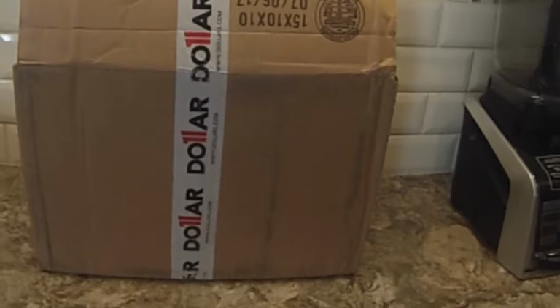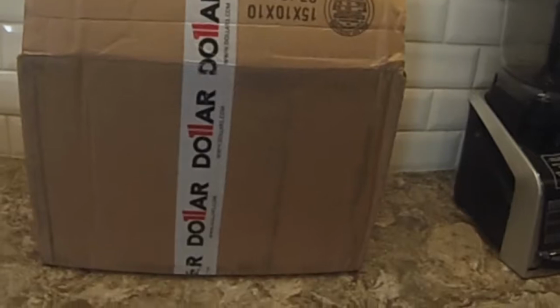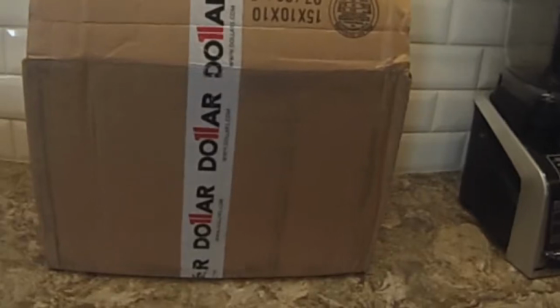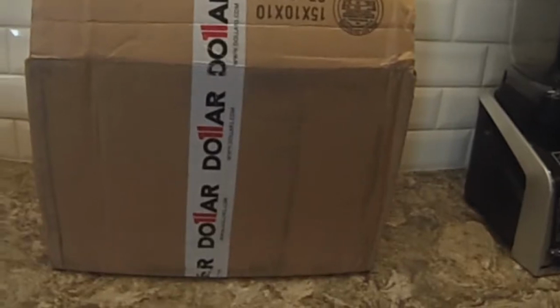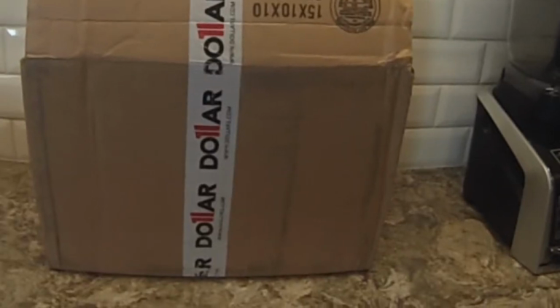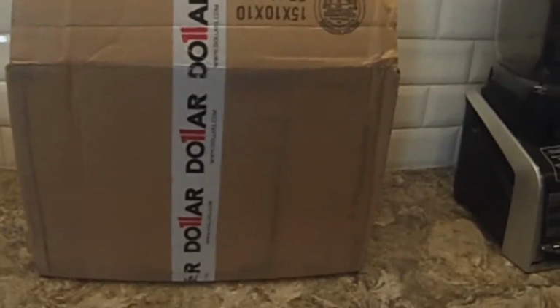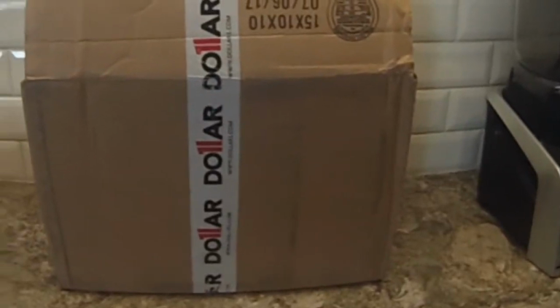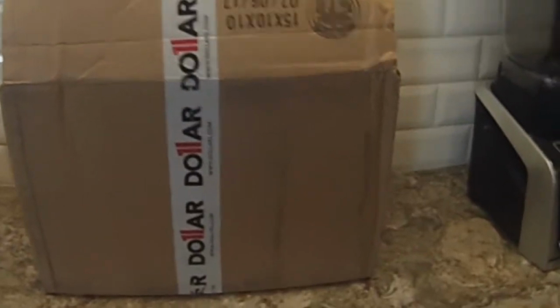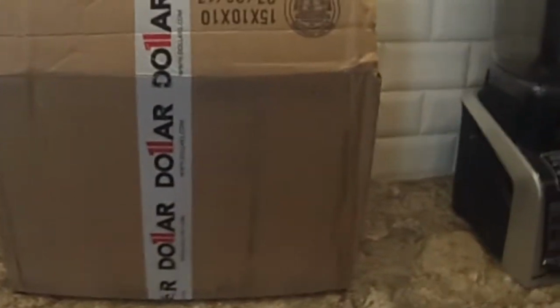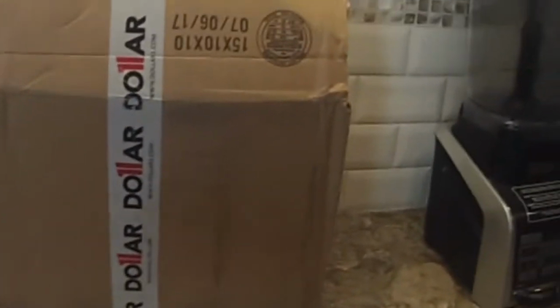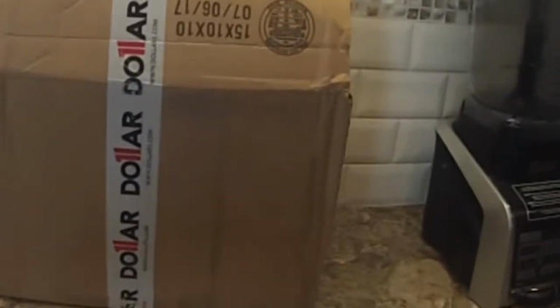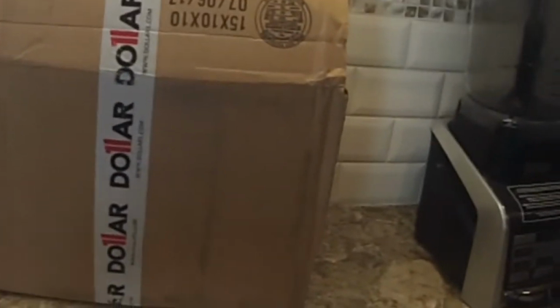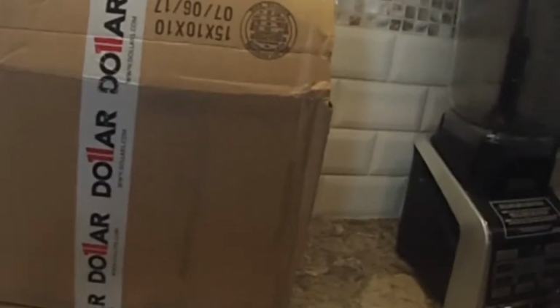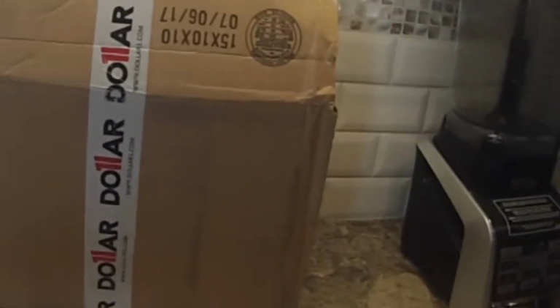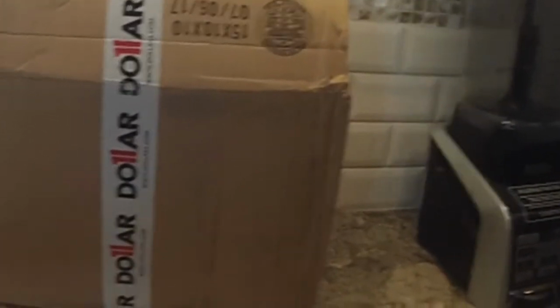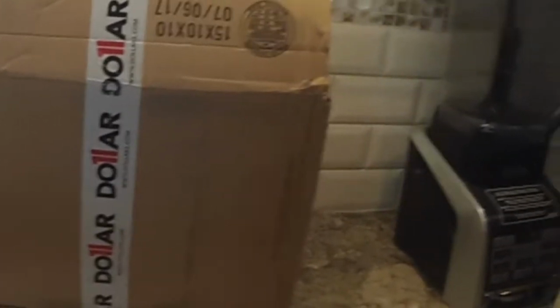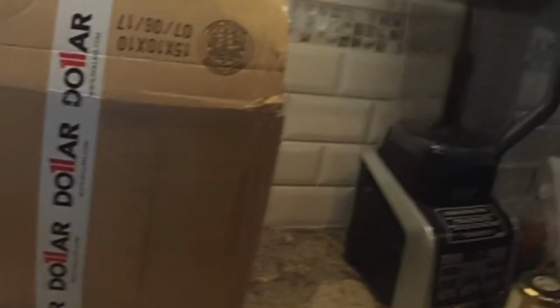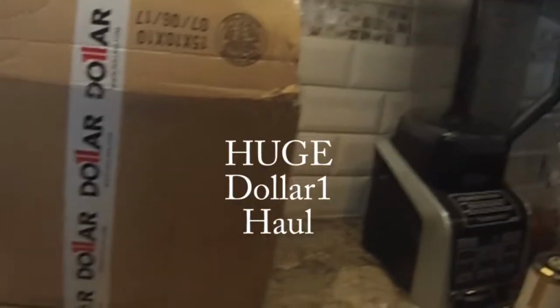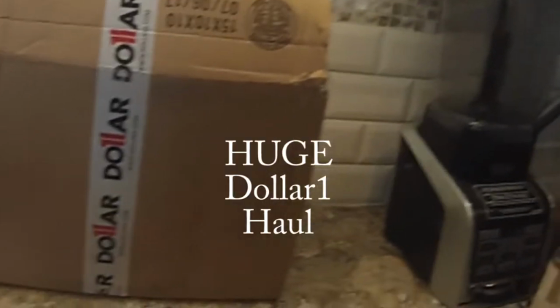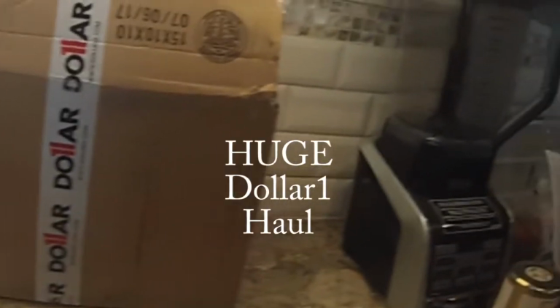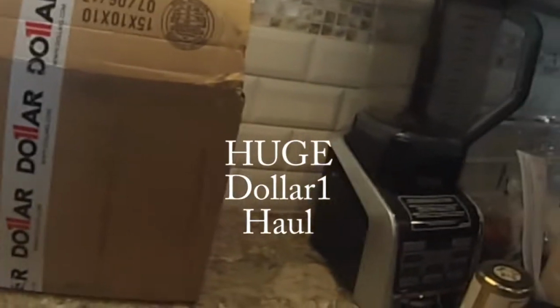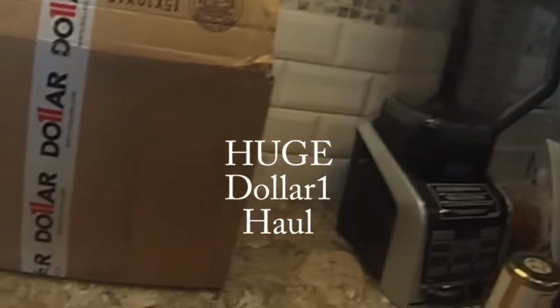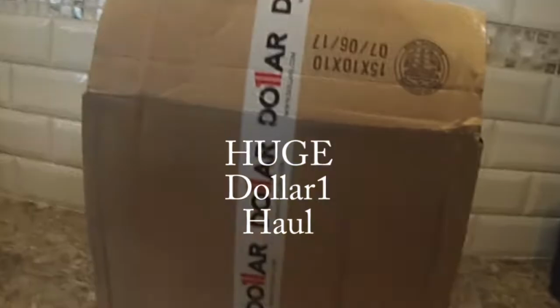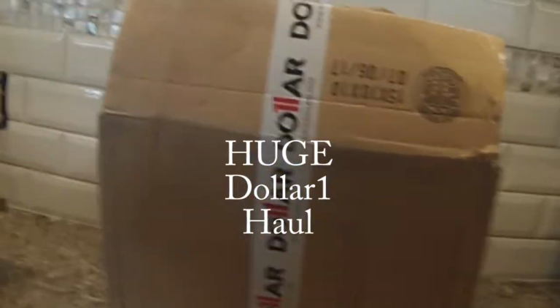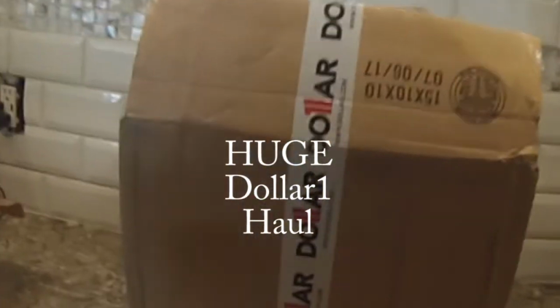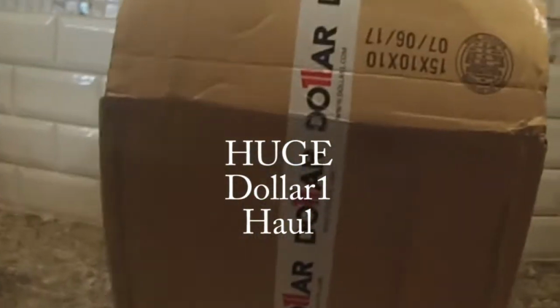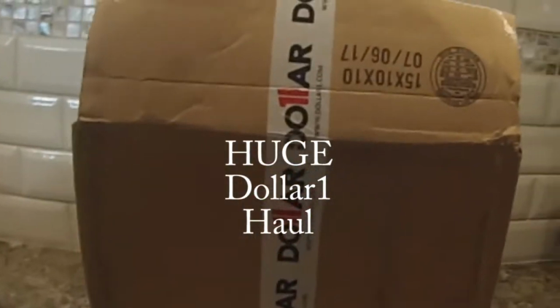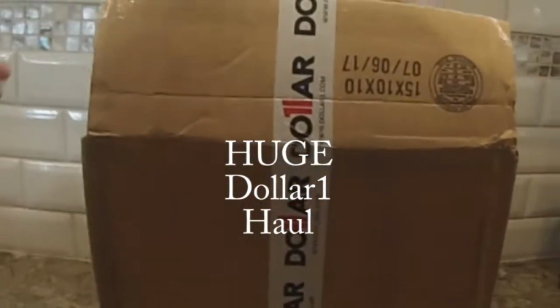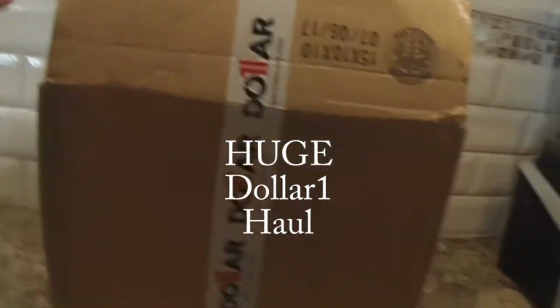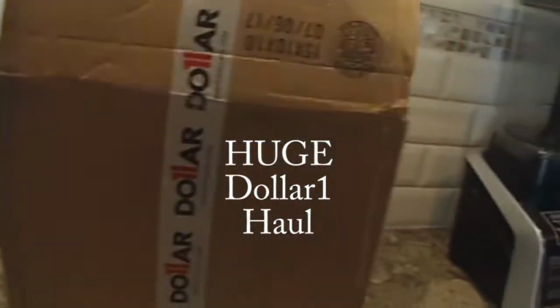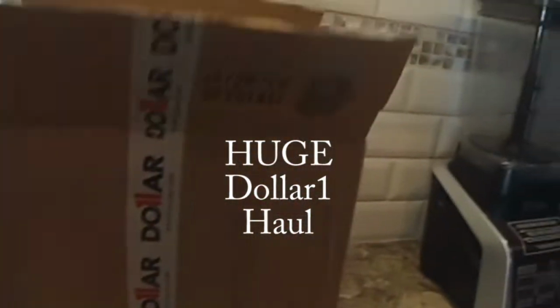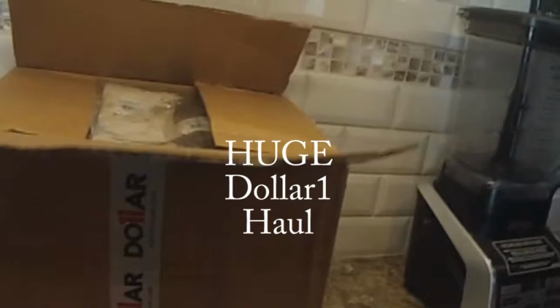Hi guys, Carolyn here from Mommy Ramblings. I have another dollar one haul. Let's see what we have in this box.